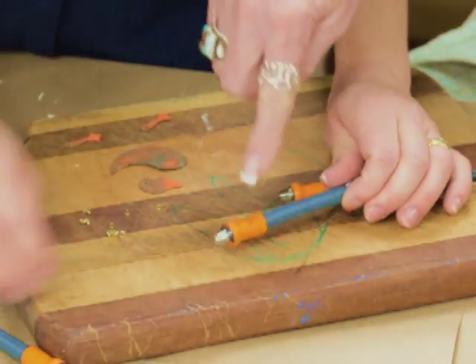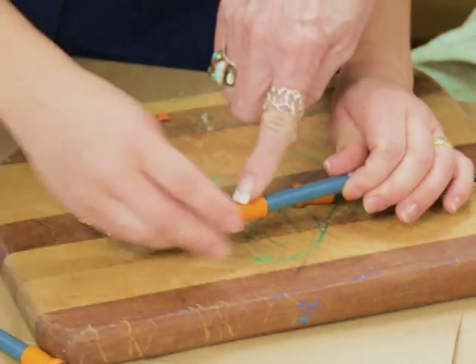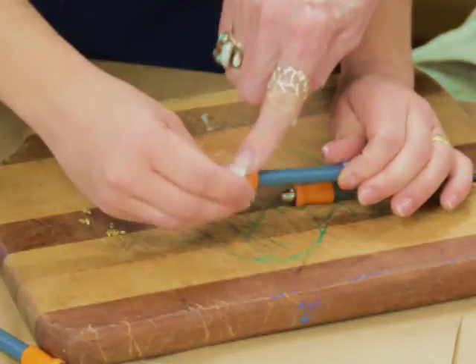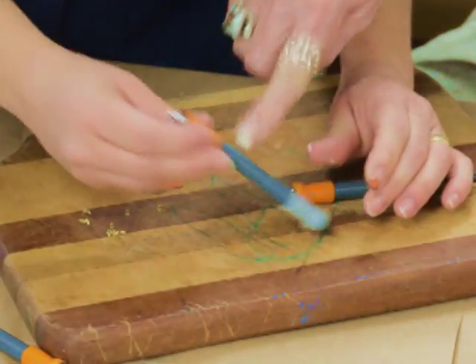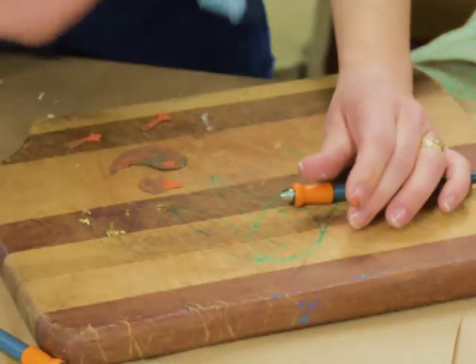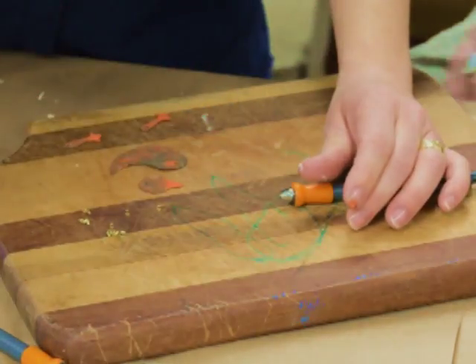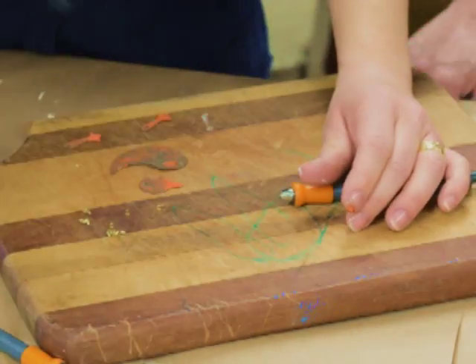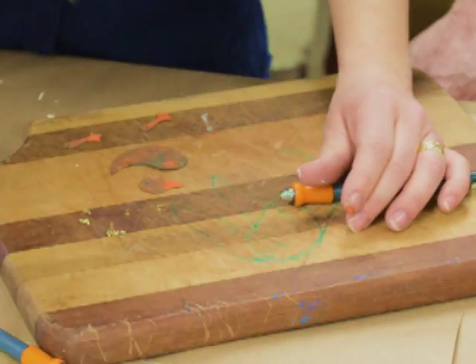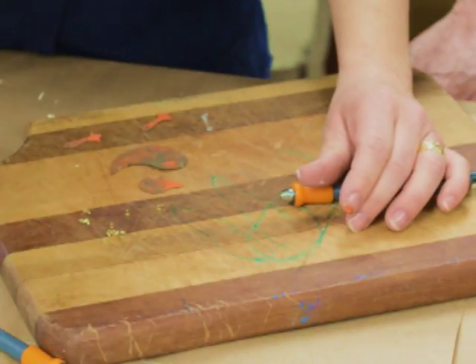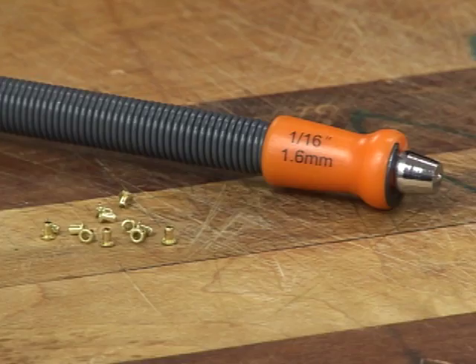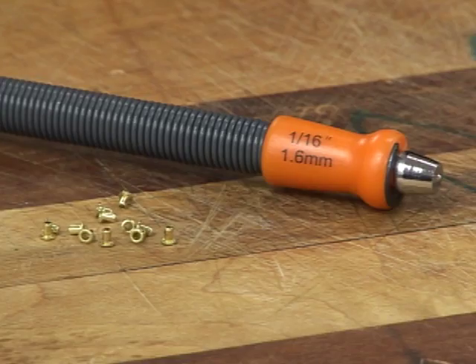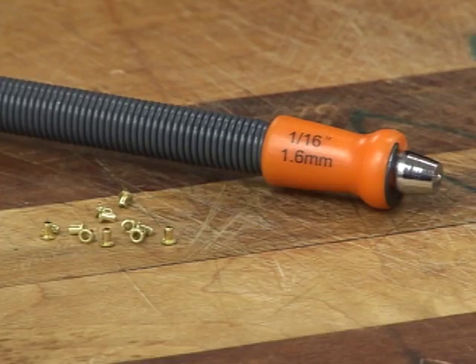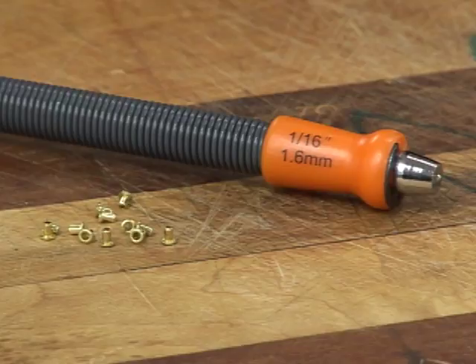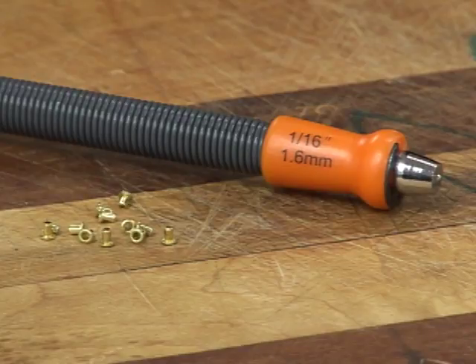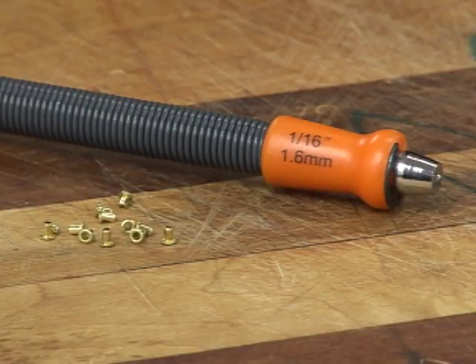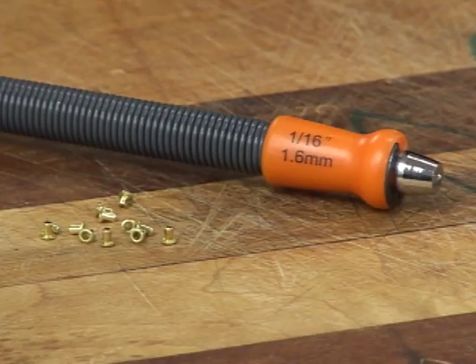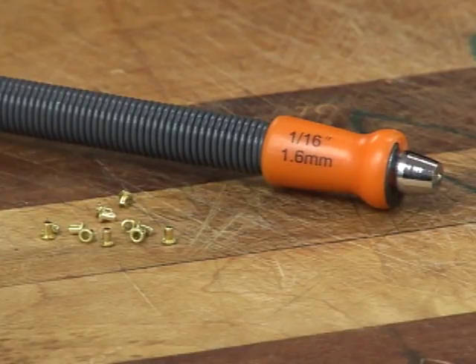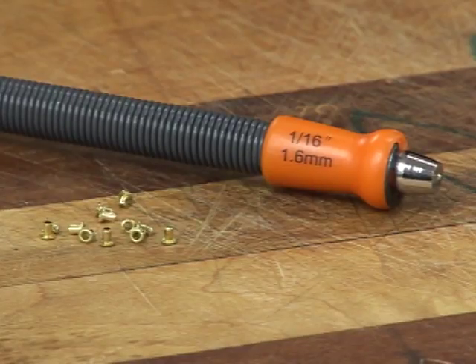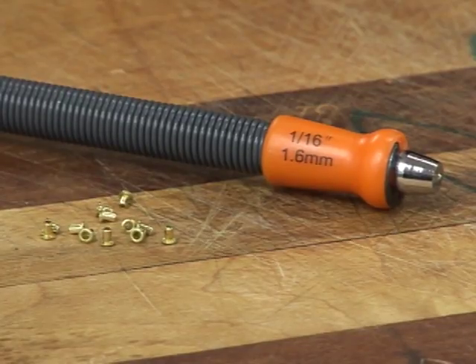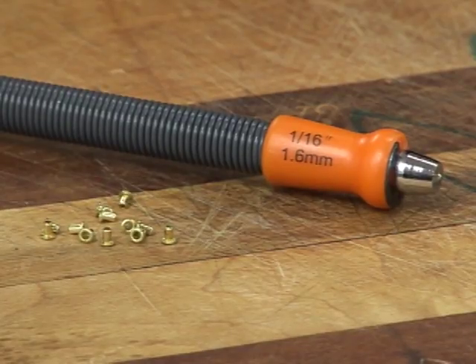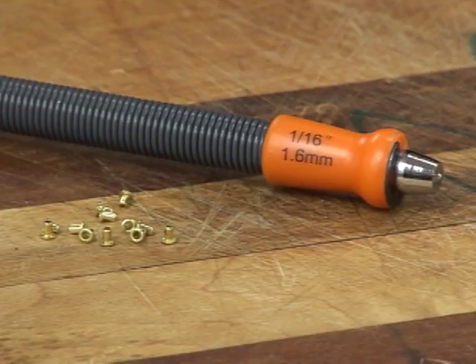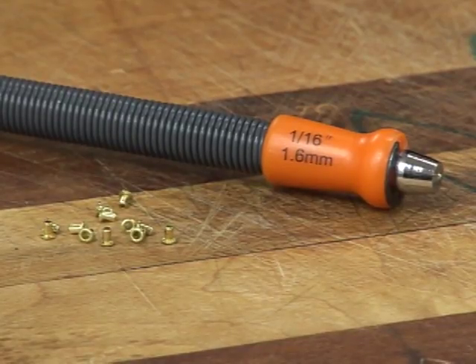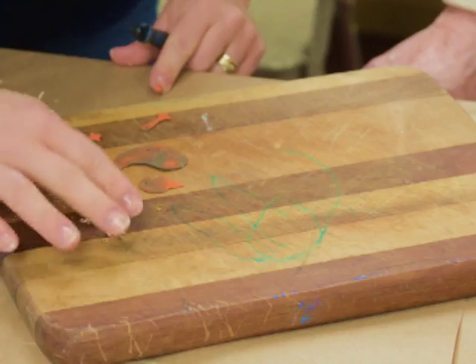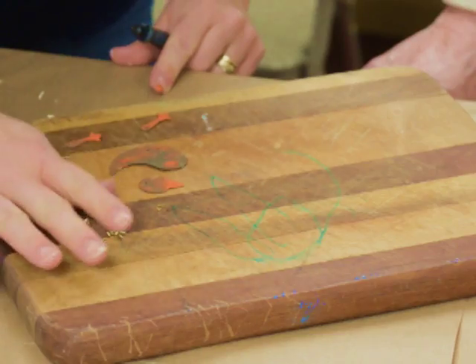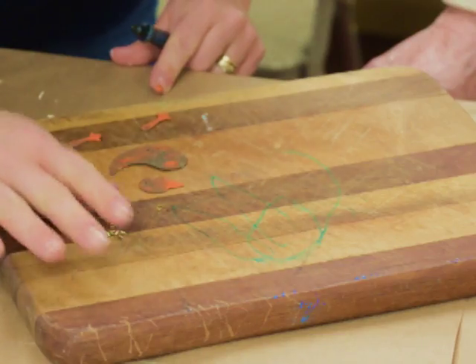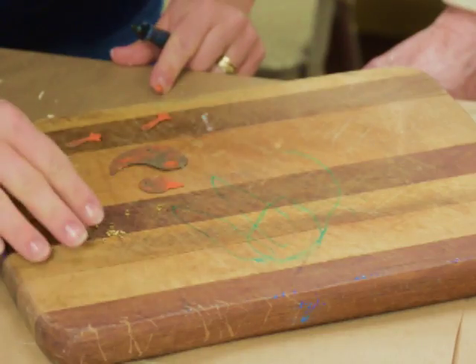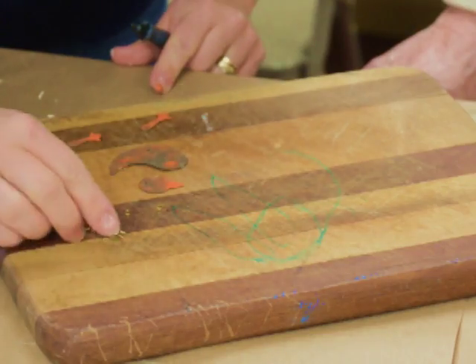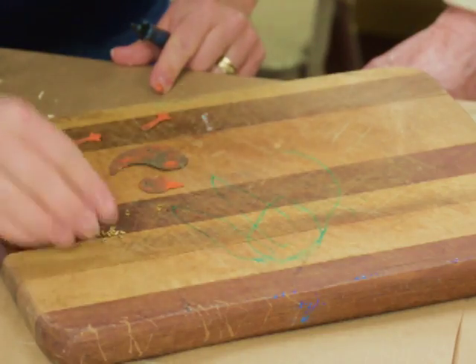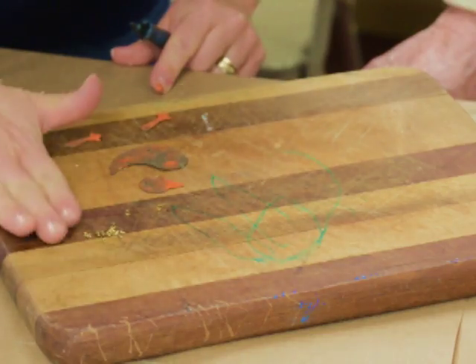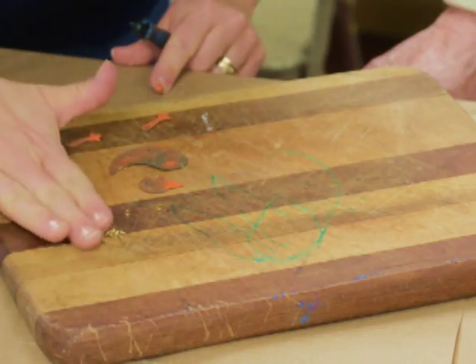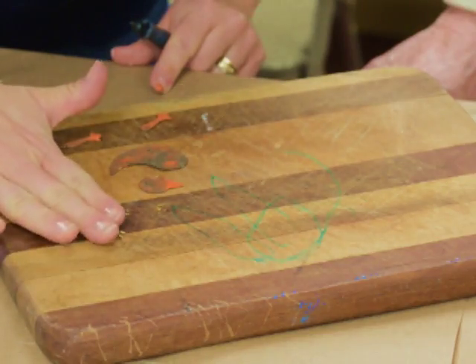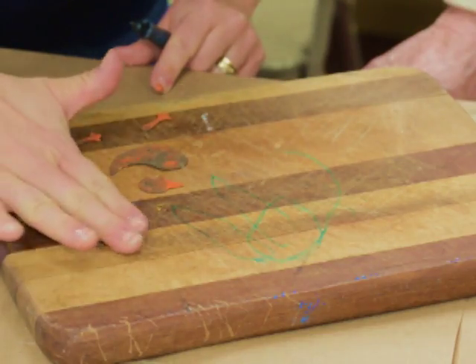The sizes are 3/16th, 1/8th, and they have a 1/16th. So here's what I suggest with the eyelets.